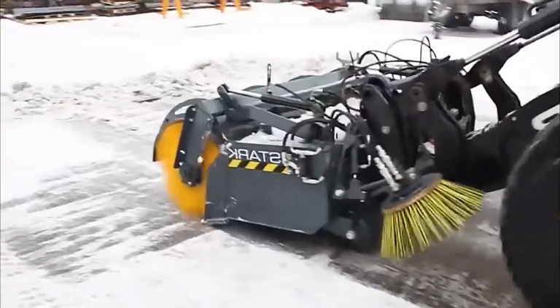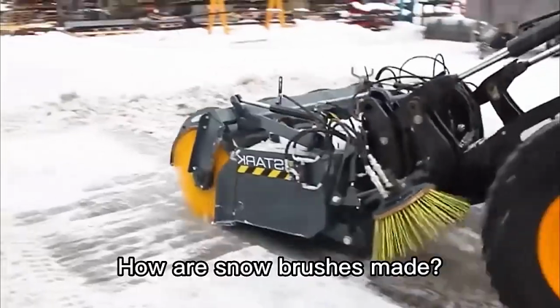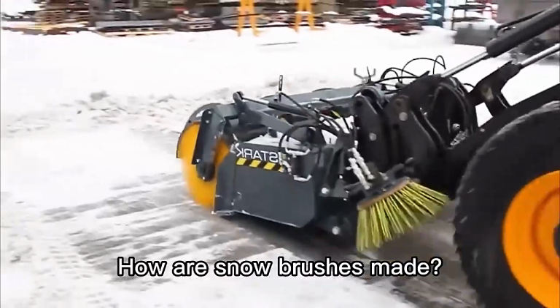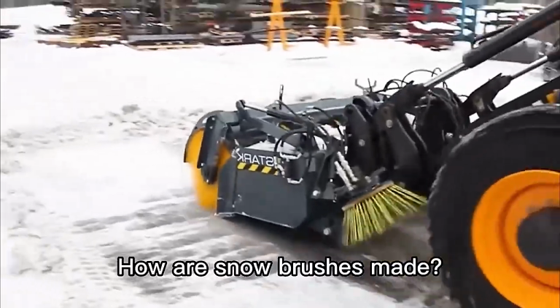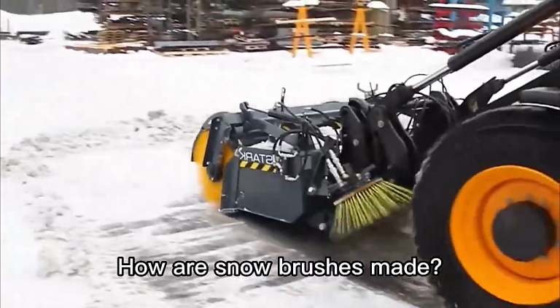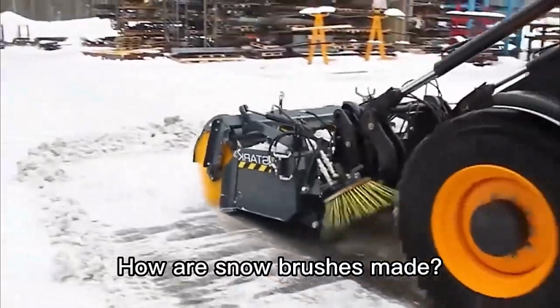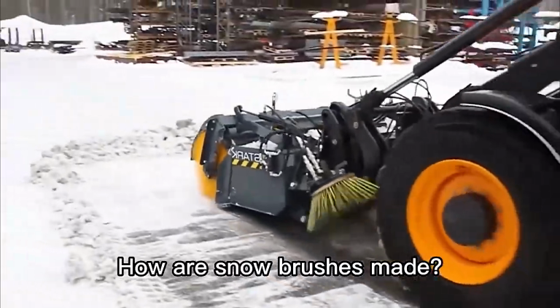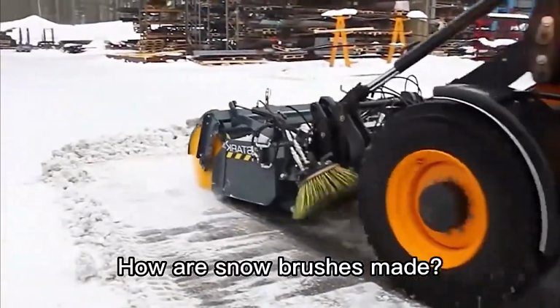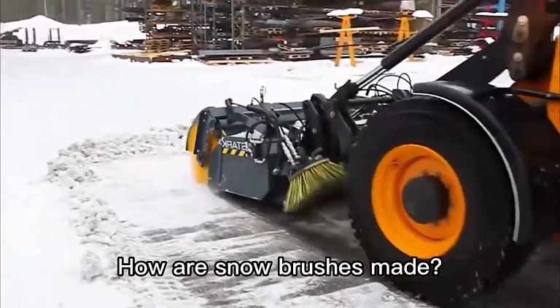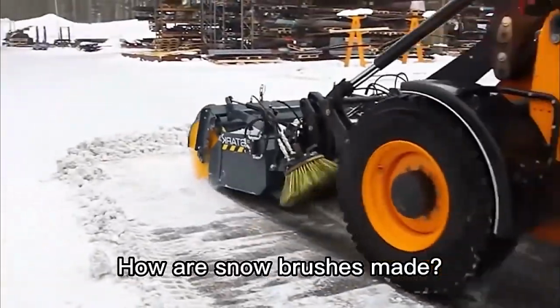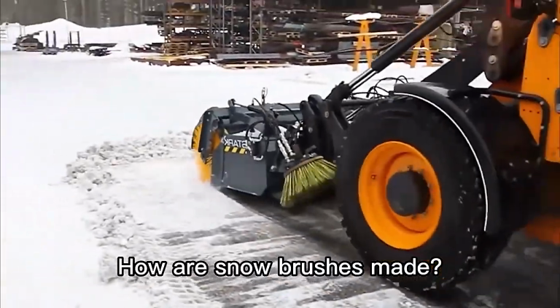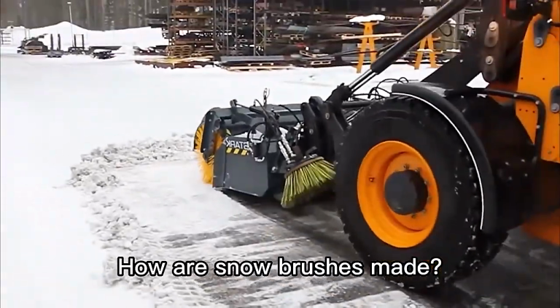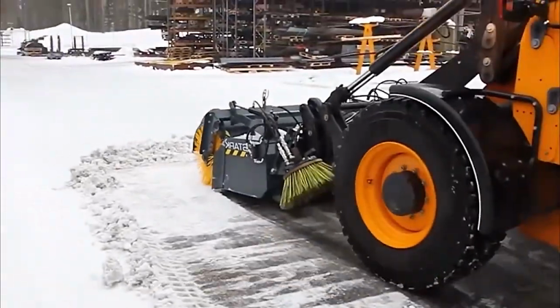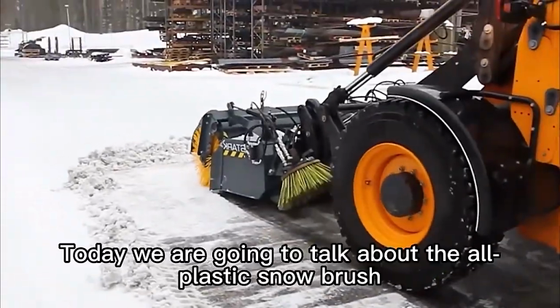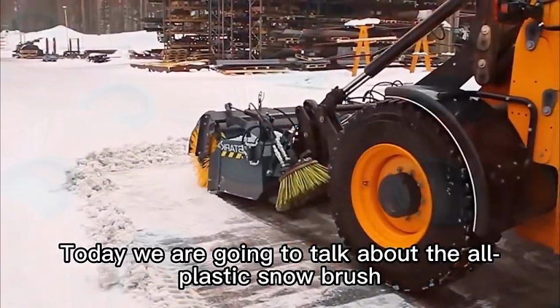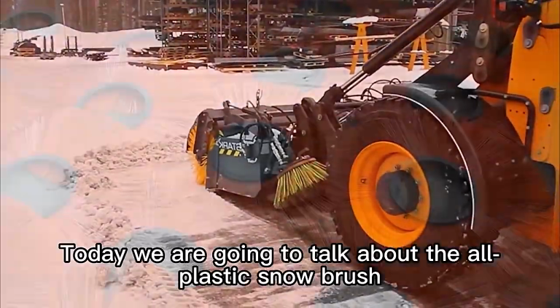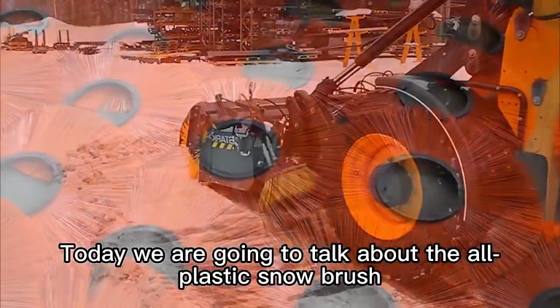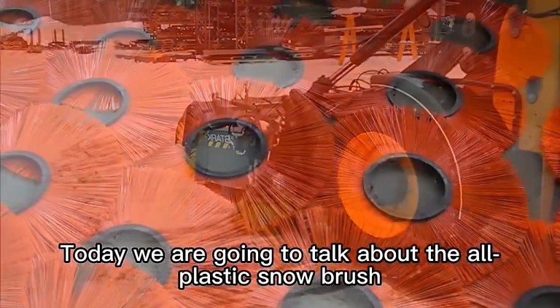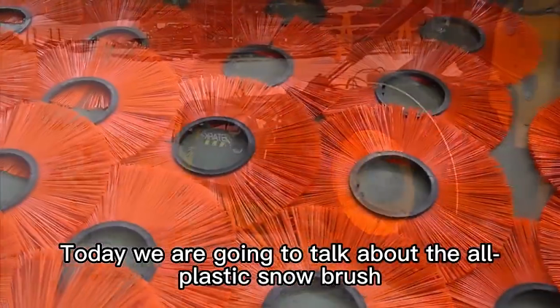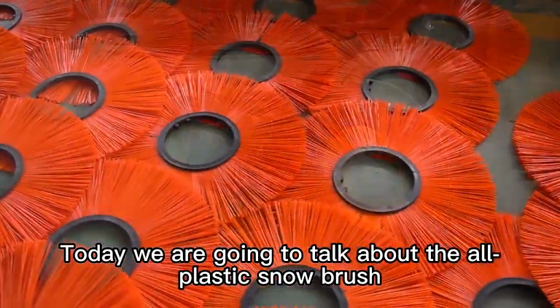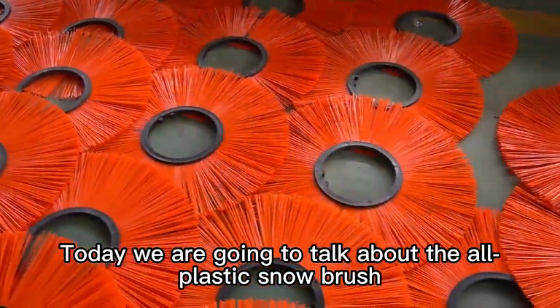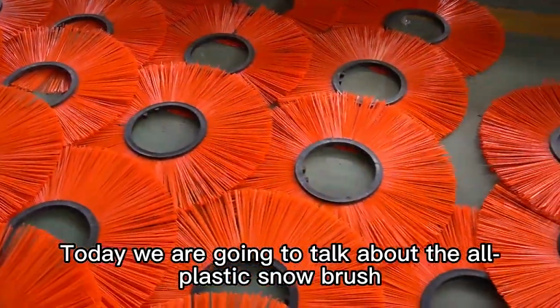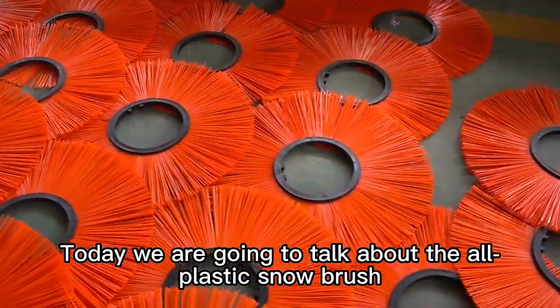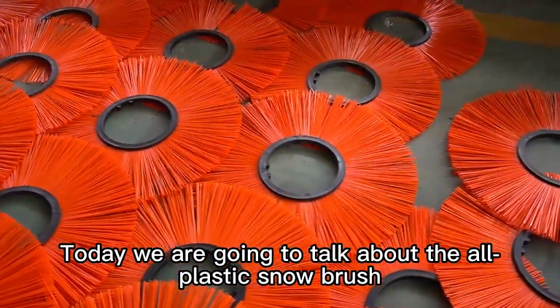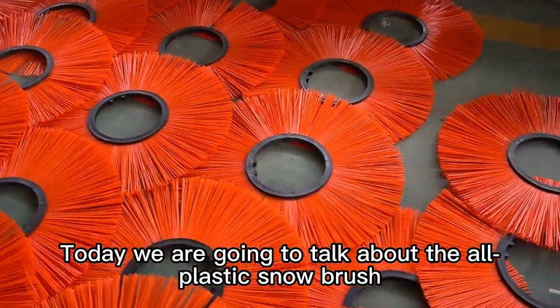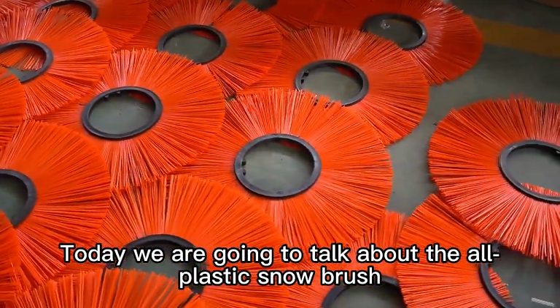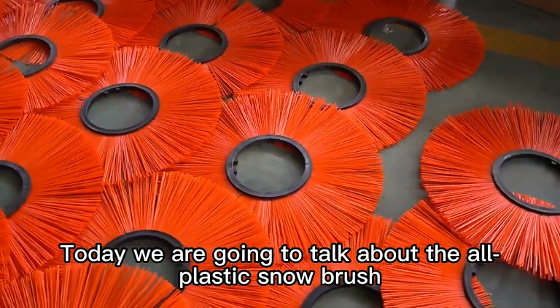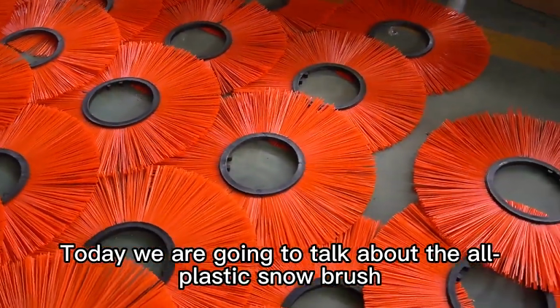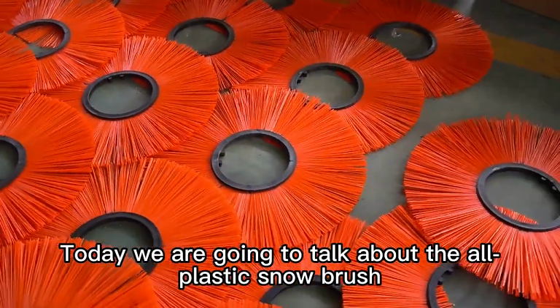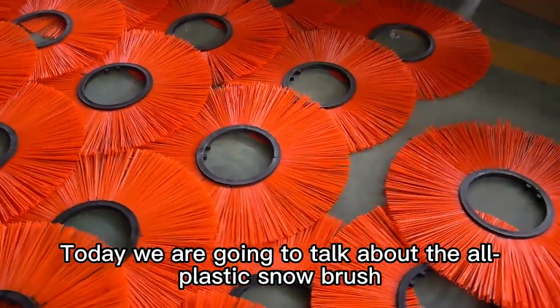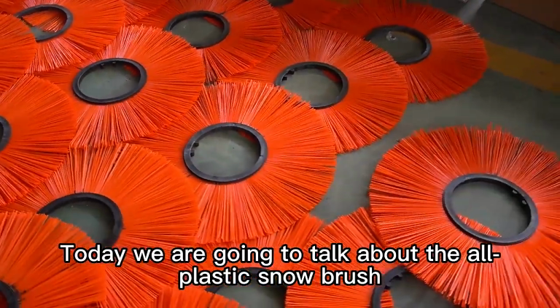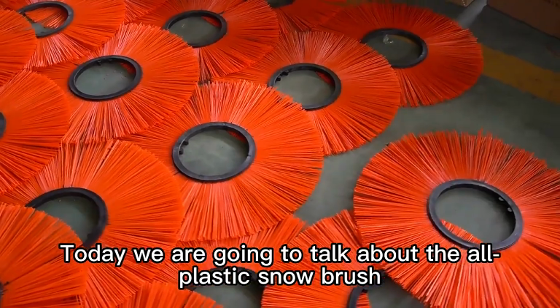How are snow brushes made? Today we are going to talk about the all-plastic snow brush.